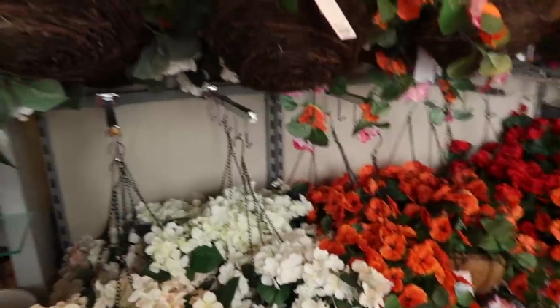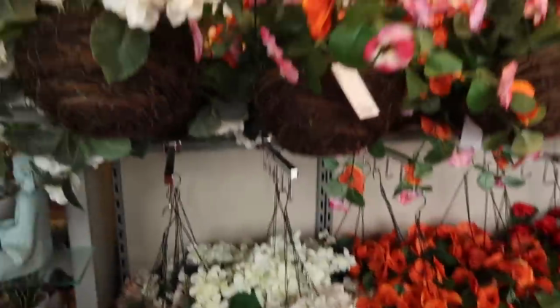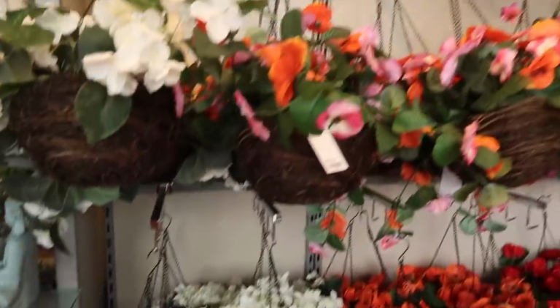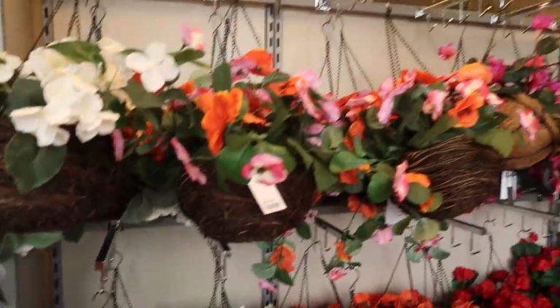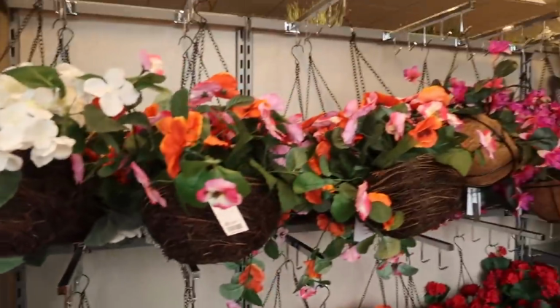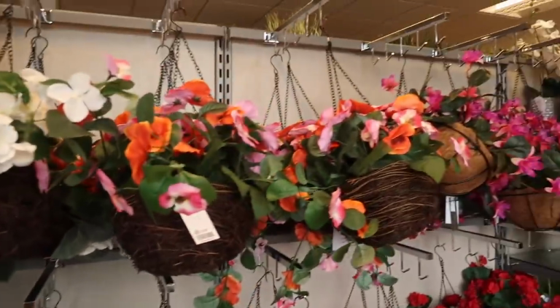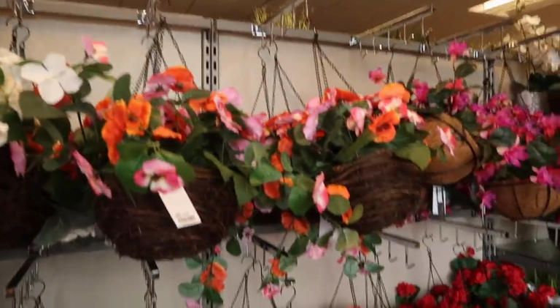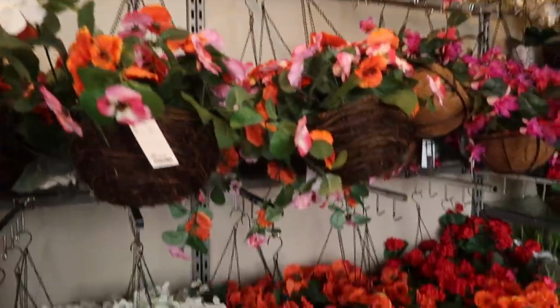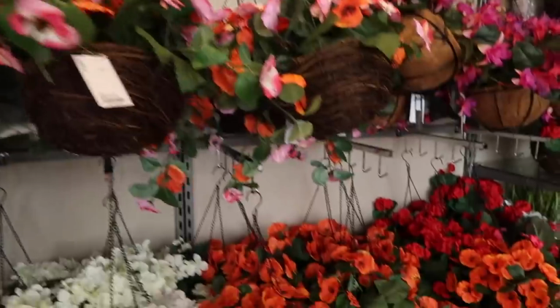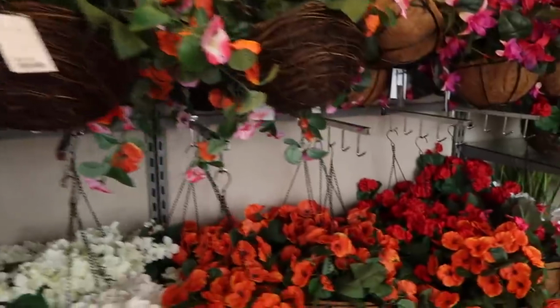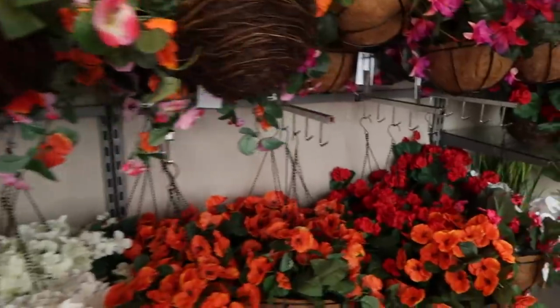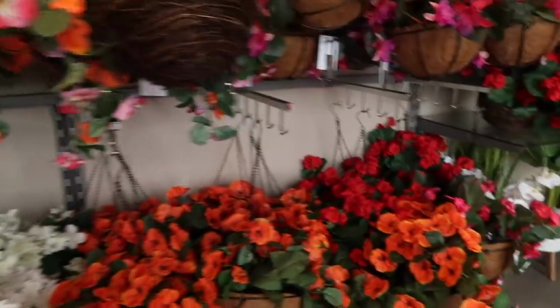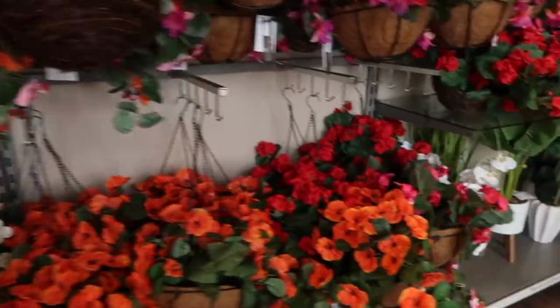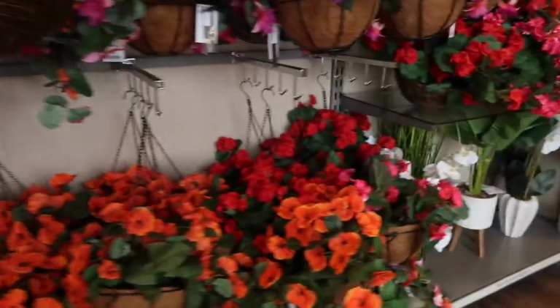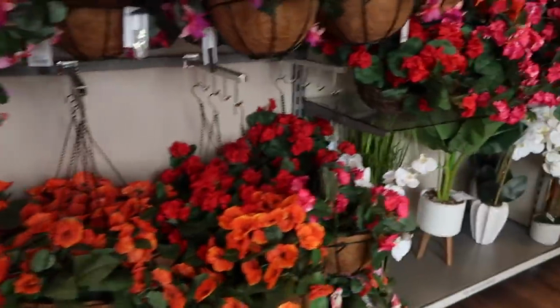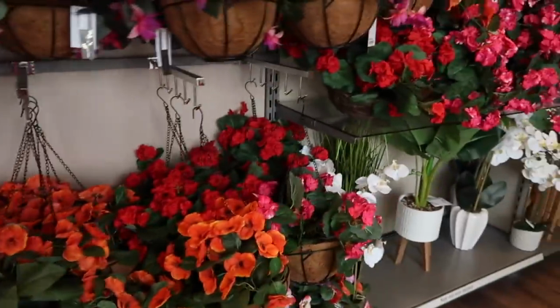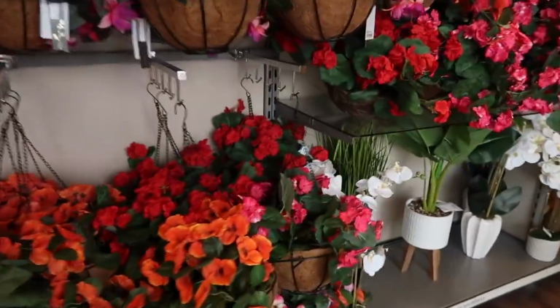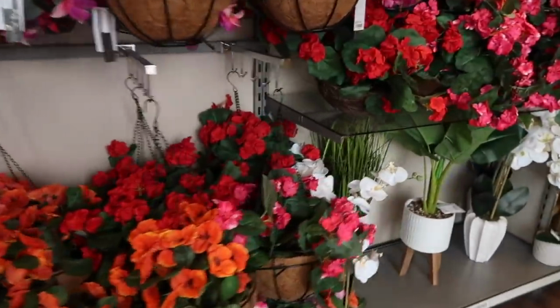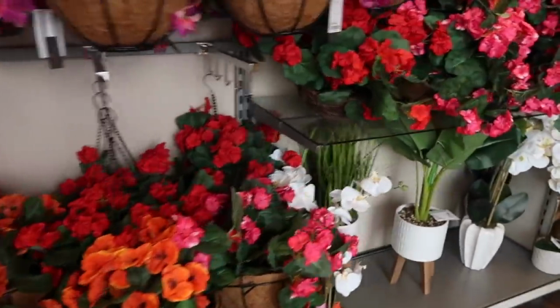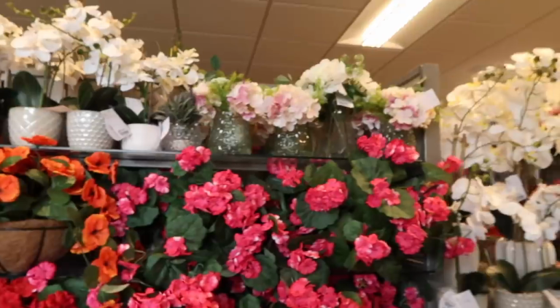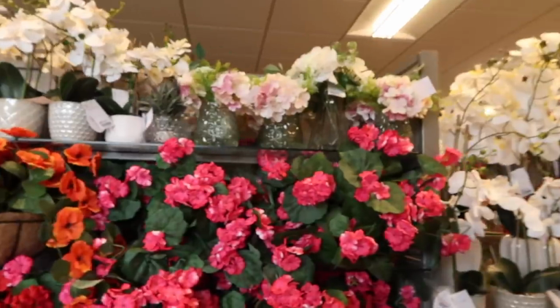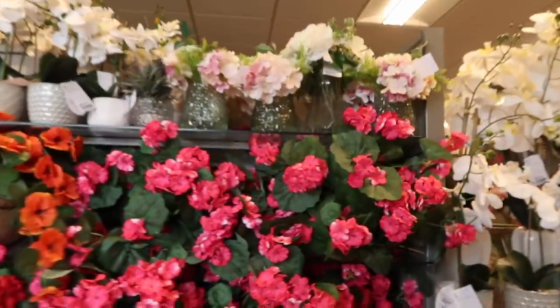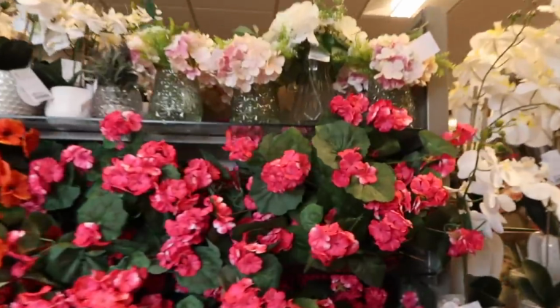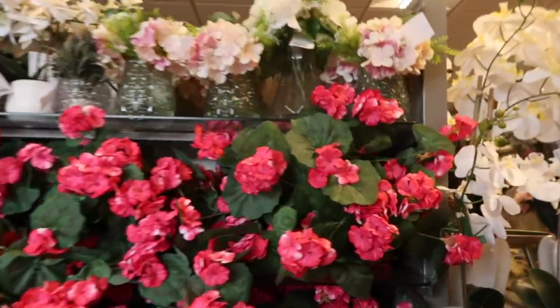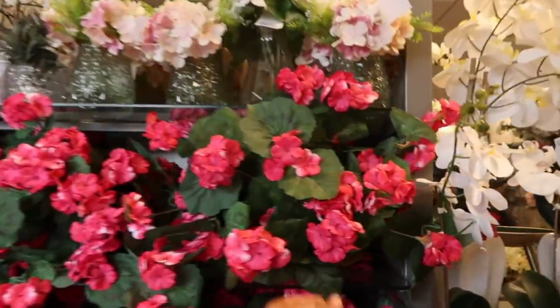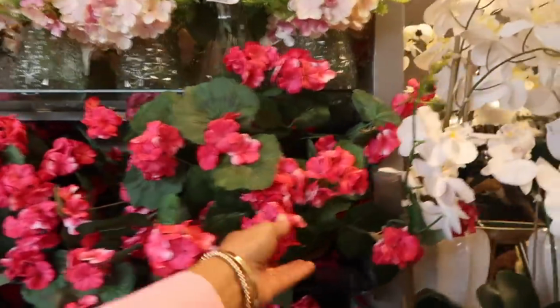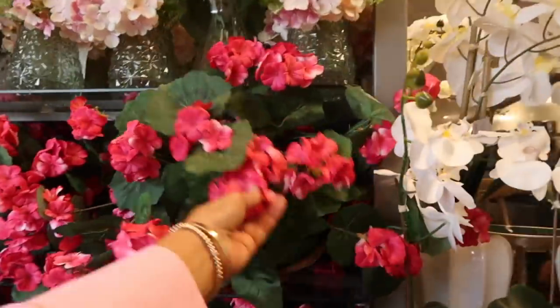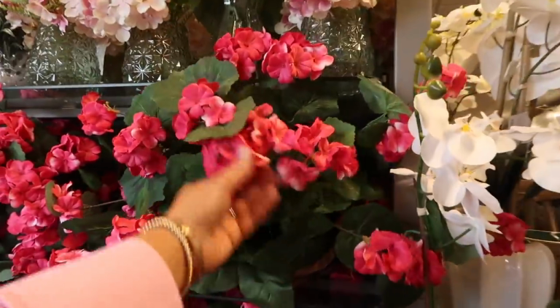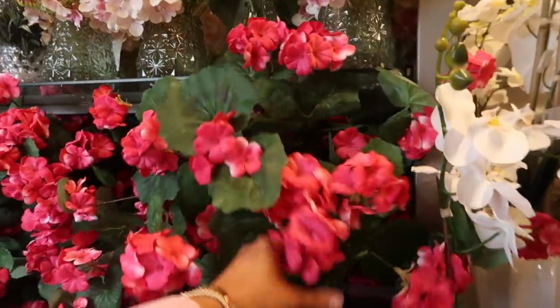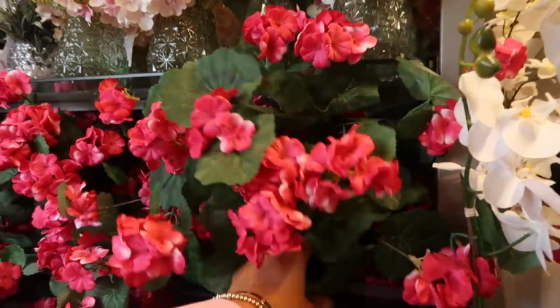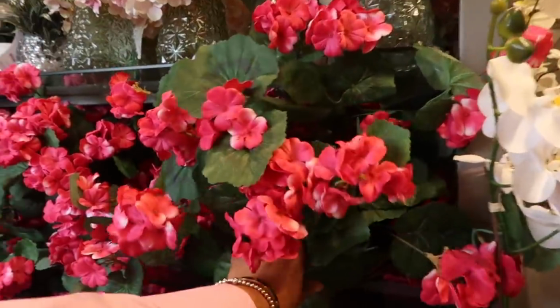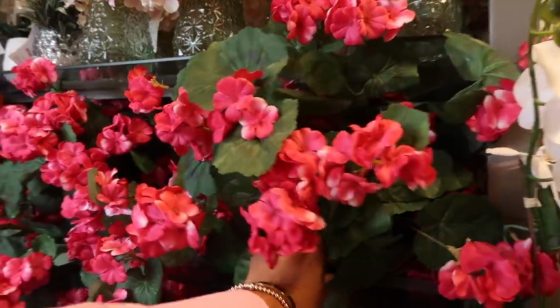Oh, there are loads of hanging baskets. We had that one before, didn't we? This is a pretty one — a pink one.